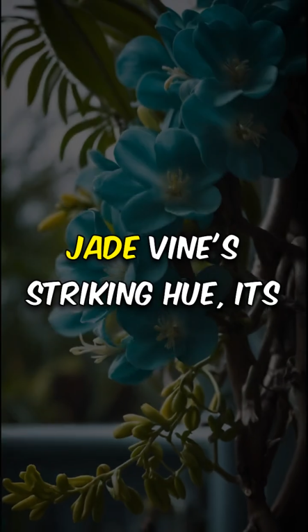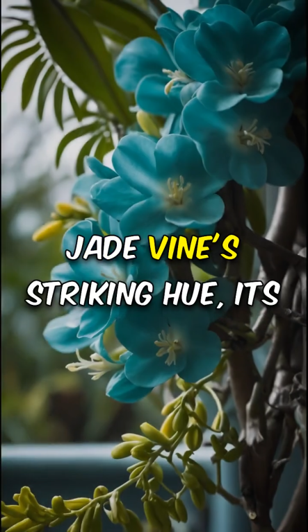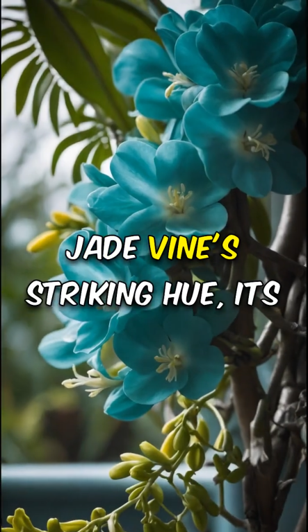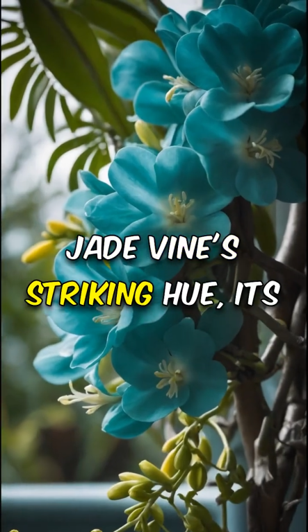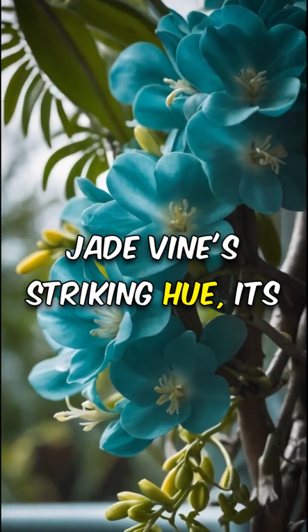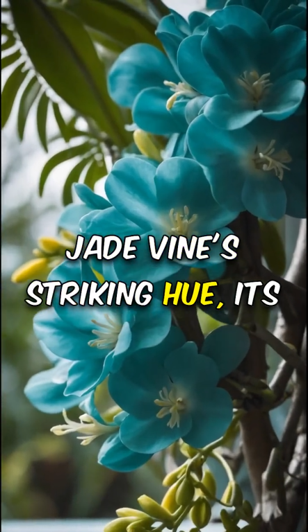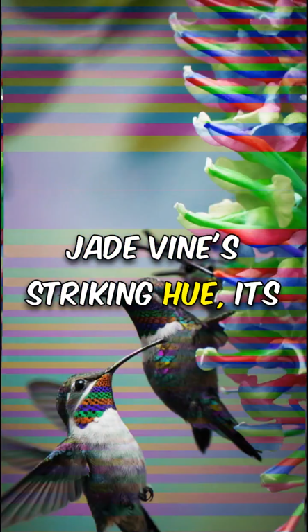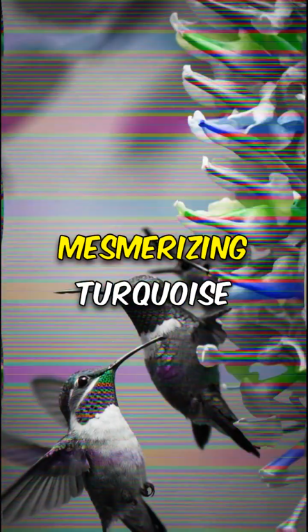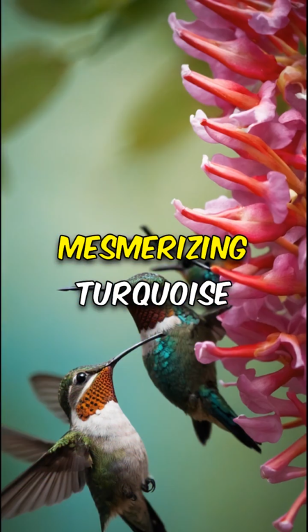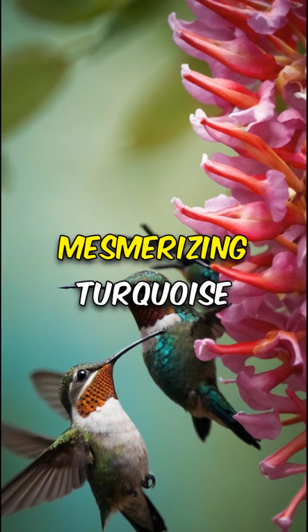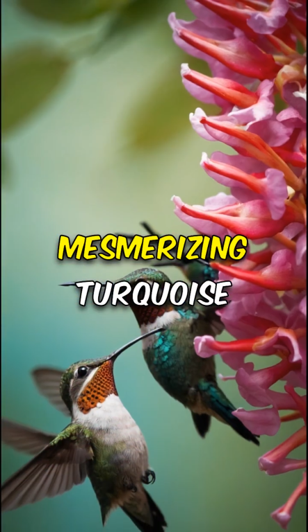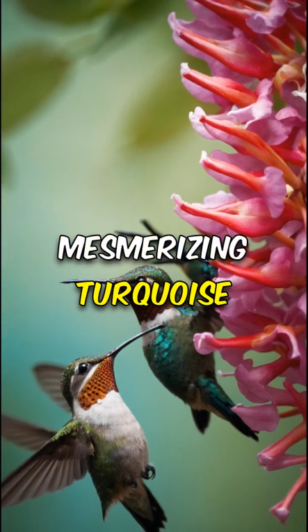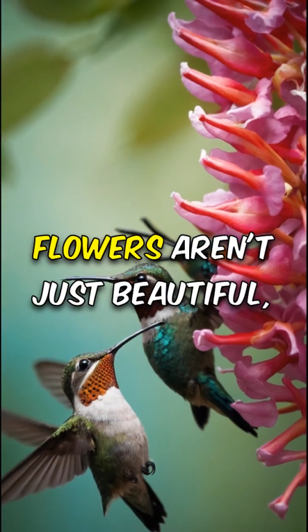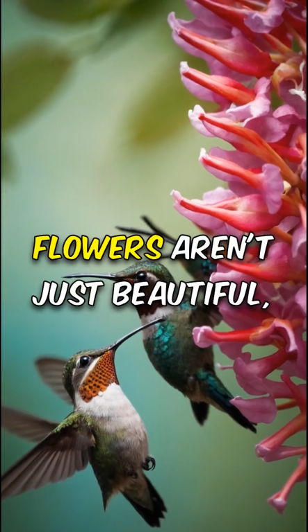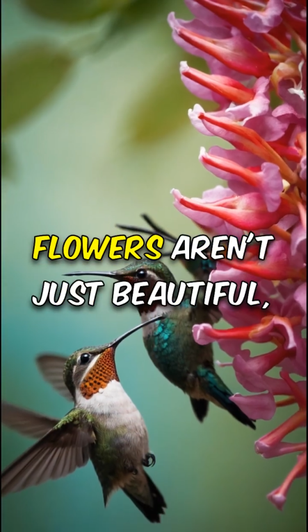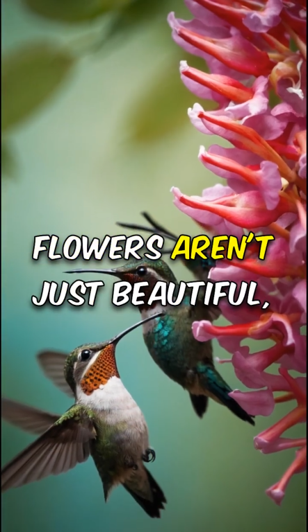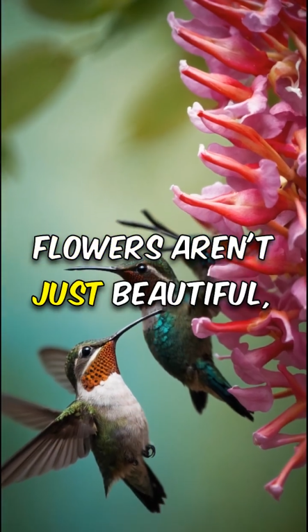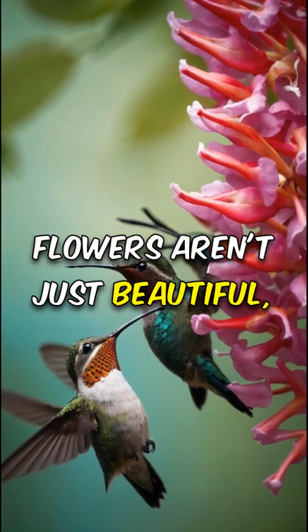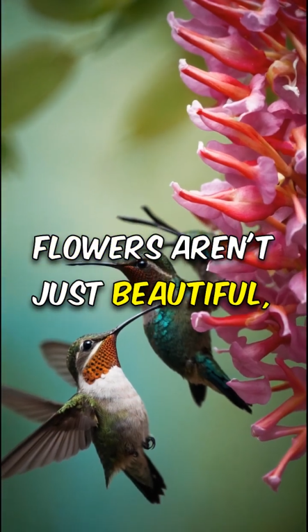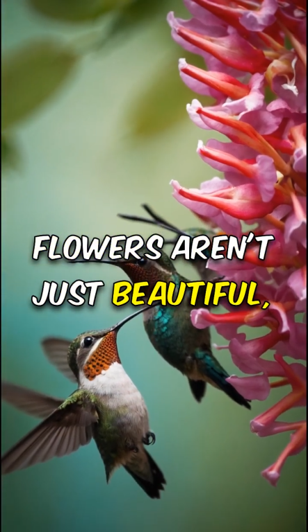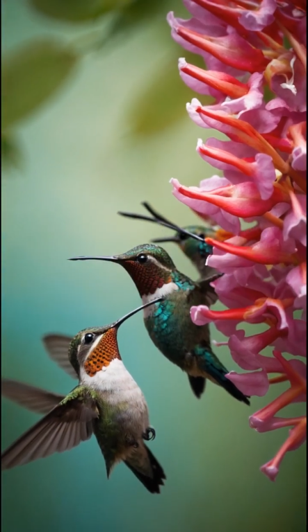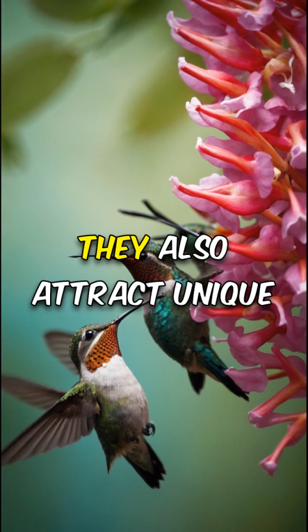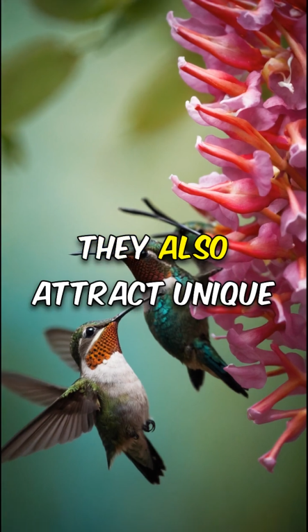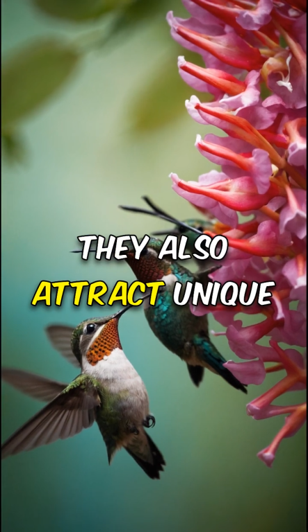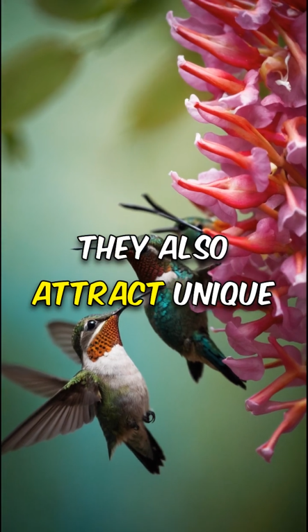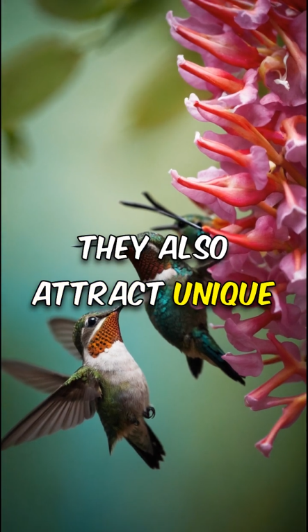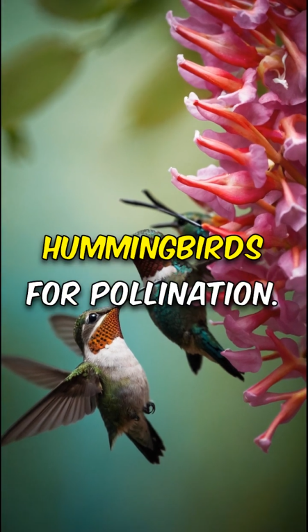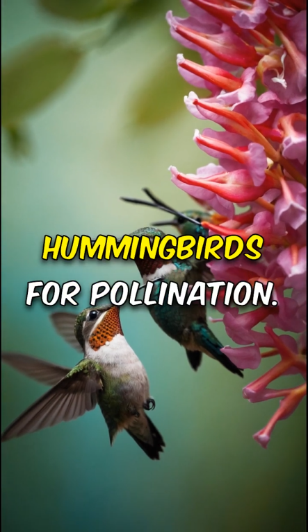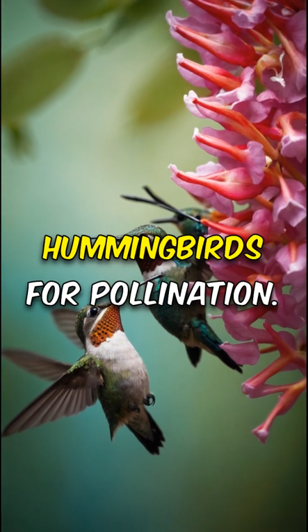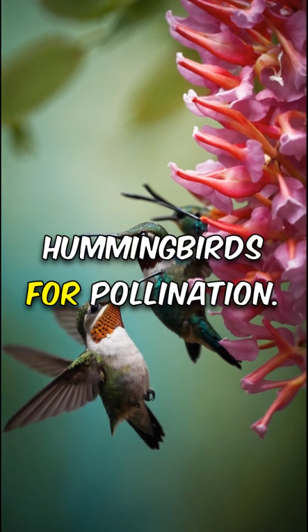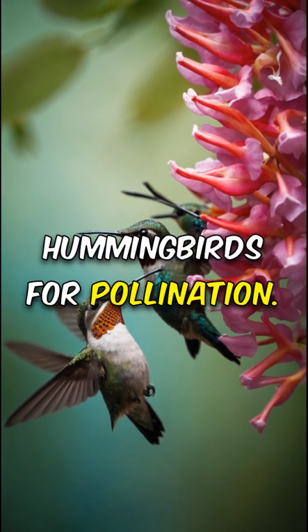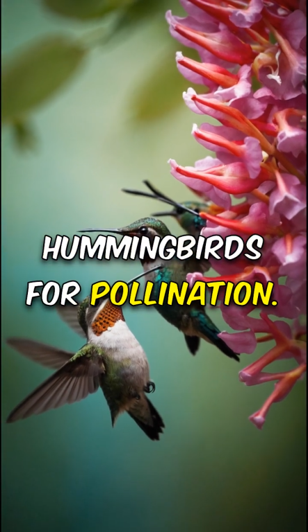Jade vine's striking hue: its mesmerizing turquoise flowers aren't just beautiful — they also attract unique hummingbirds for pollination.